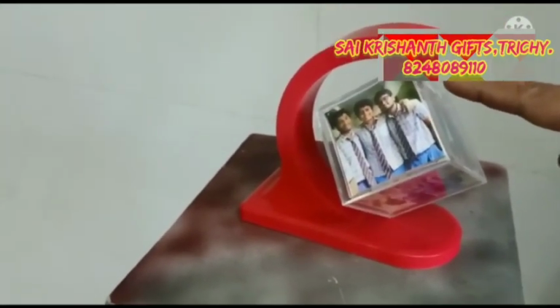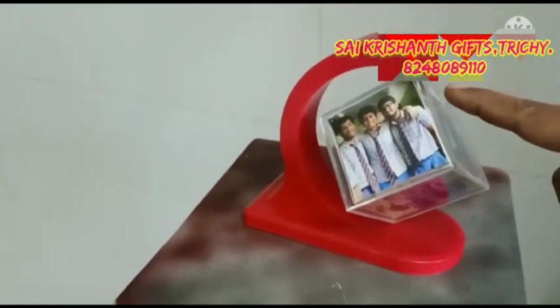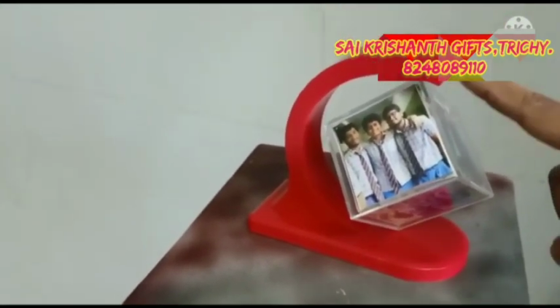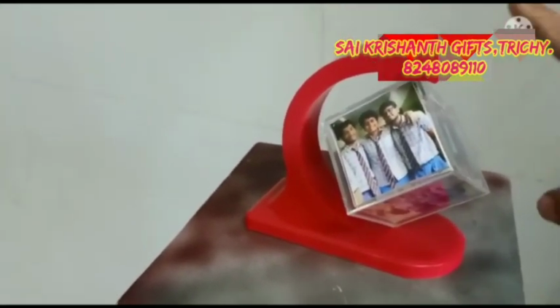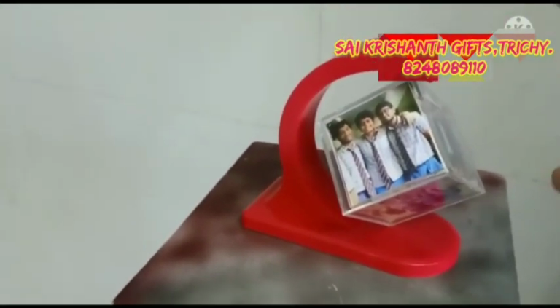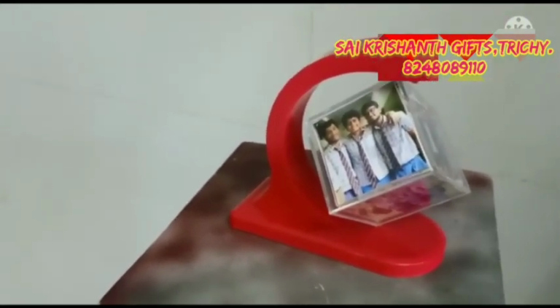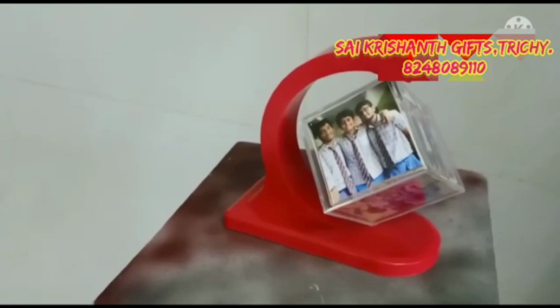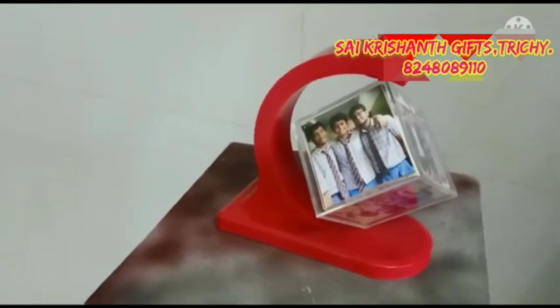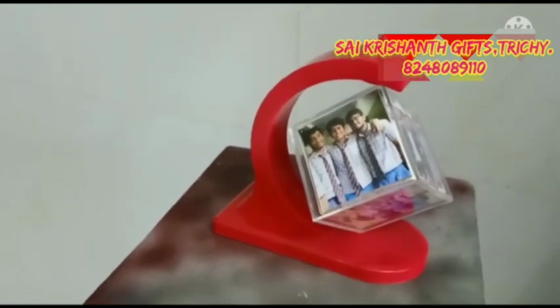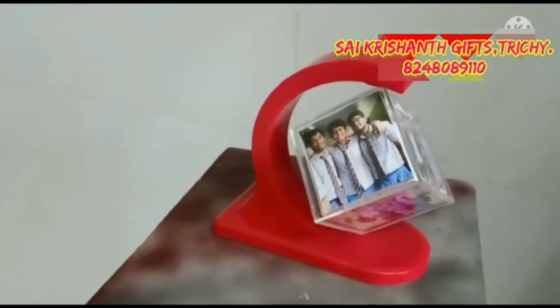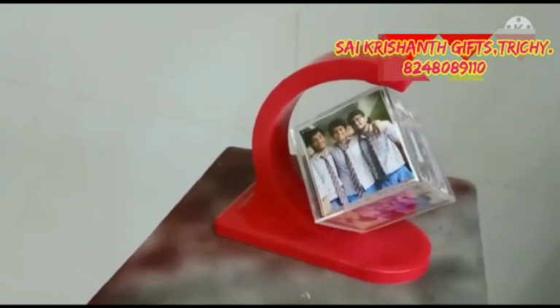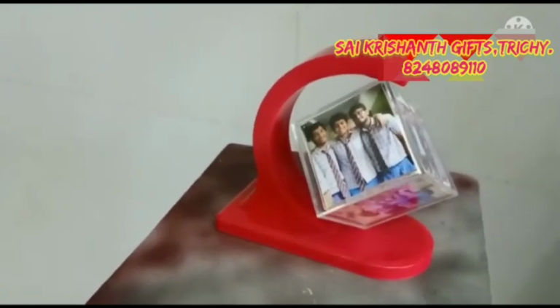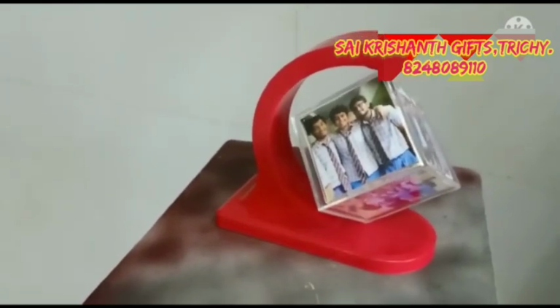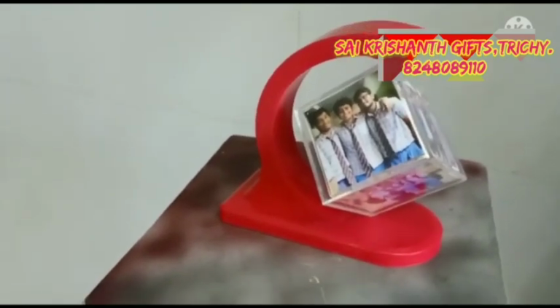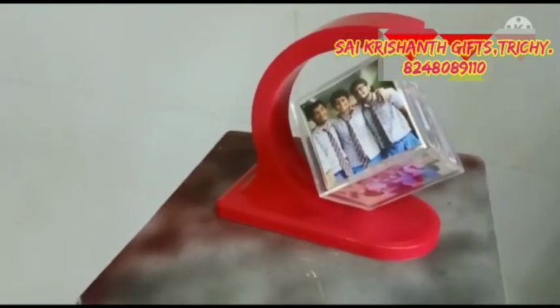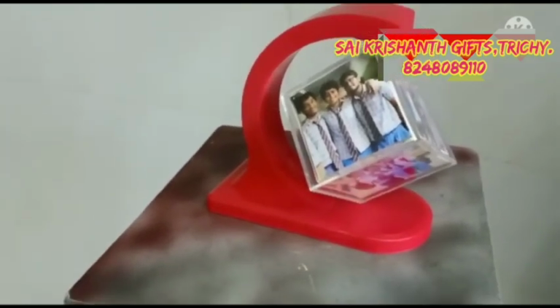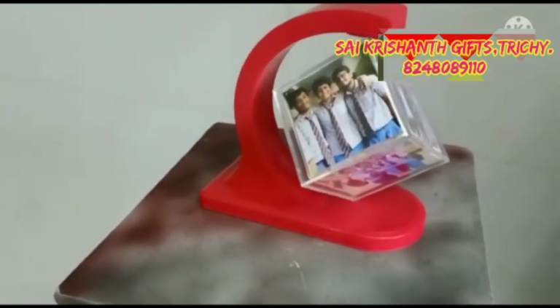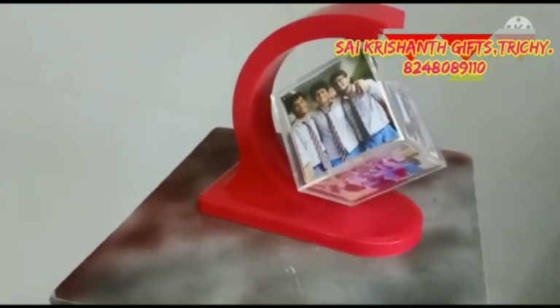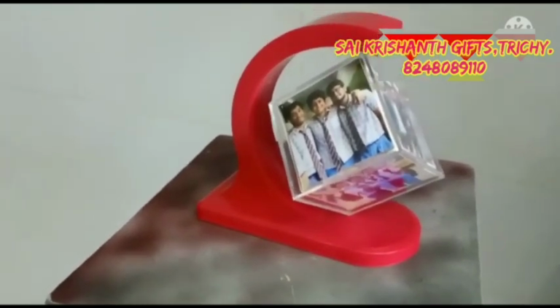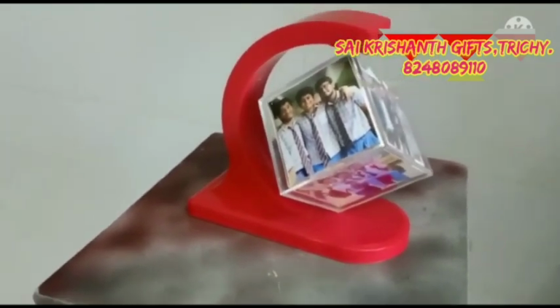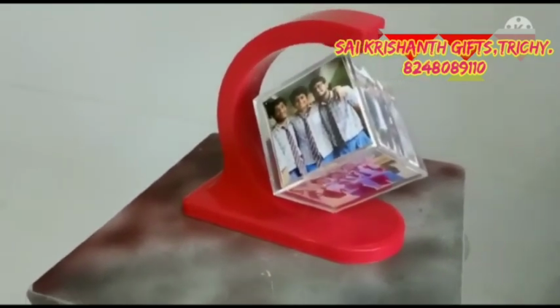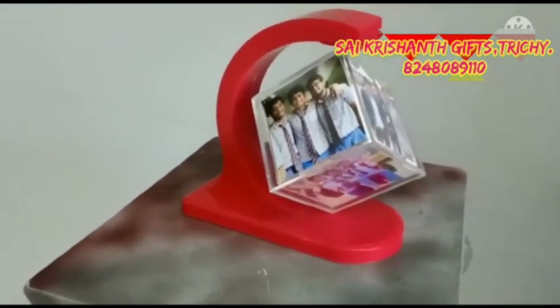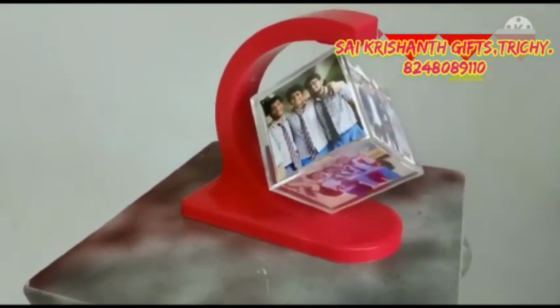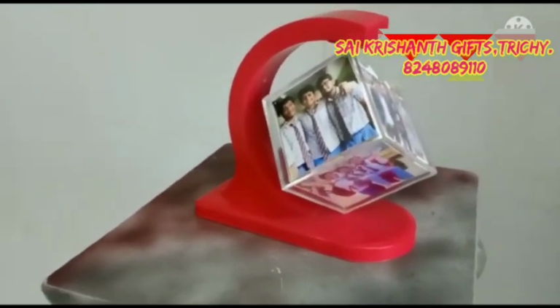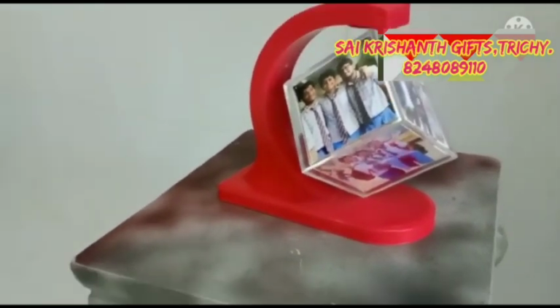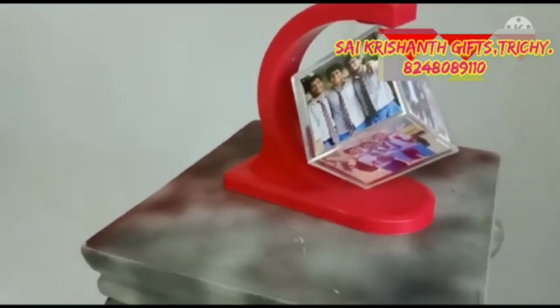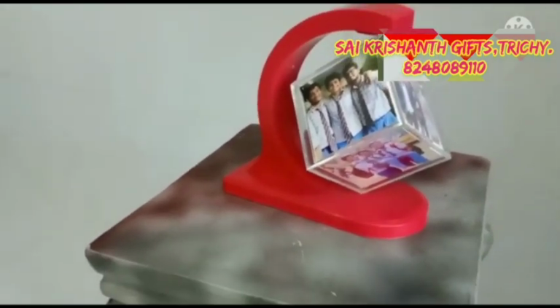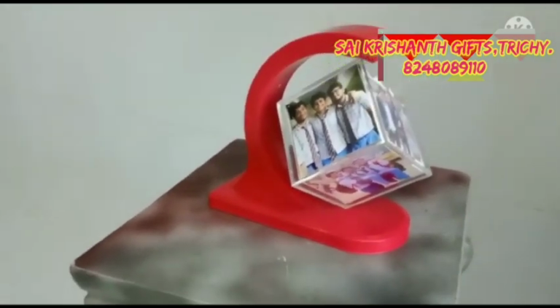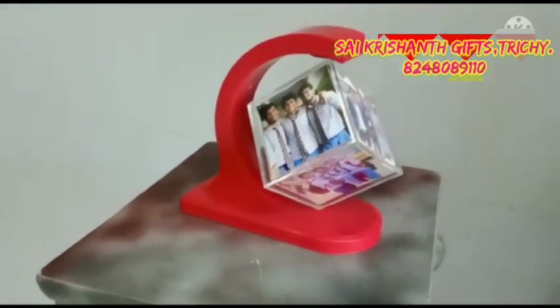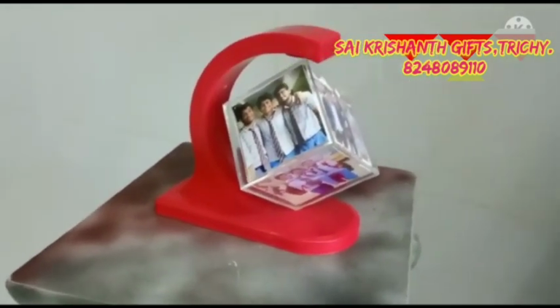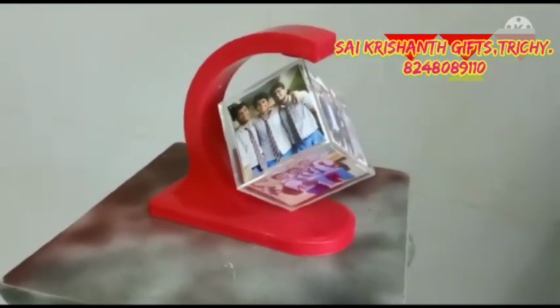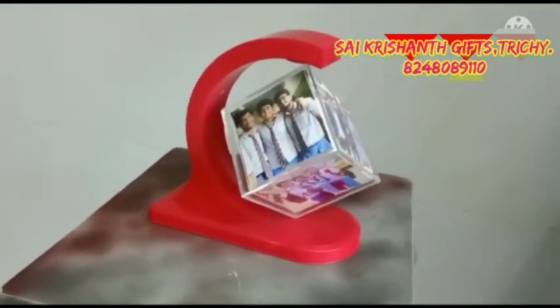You can use a magnetic power. It is stable. This is a gifting article.